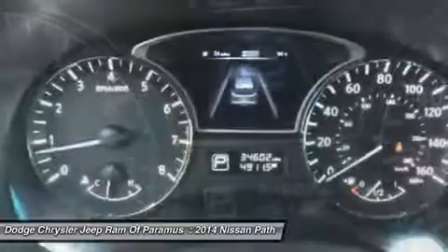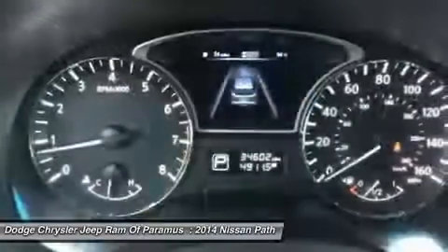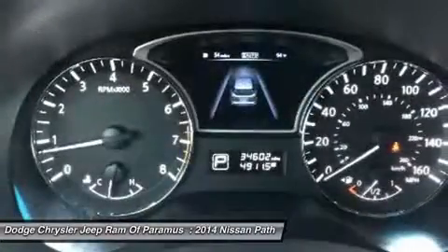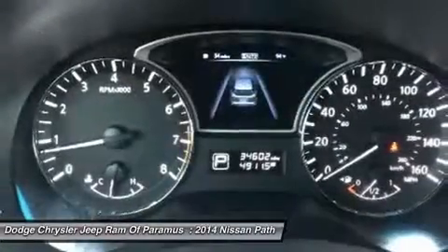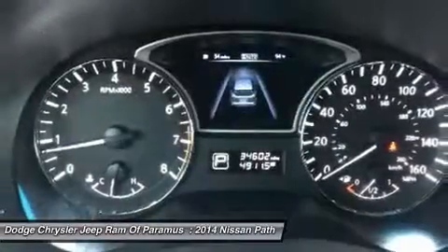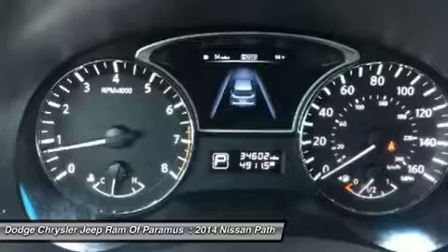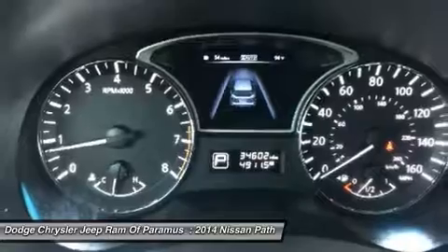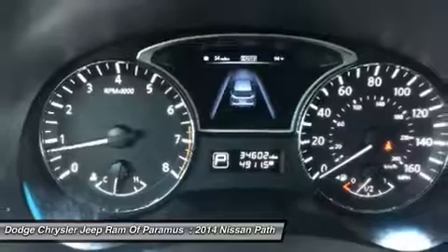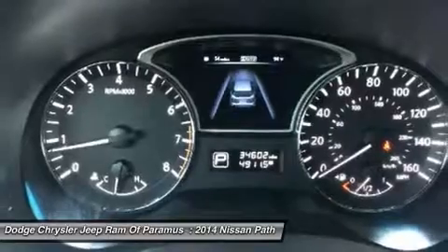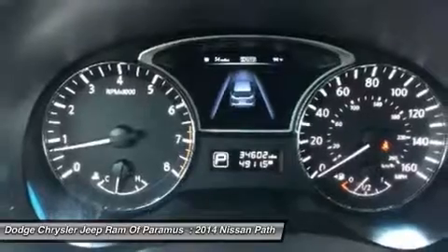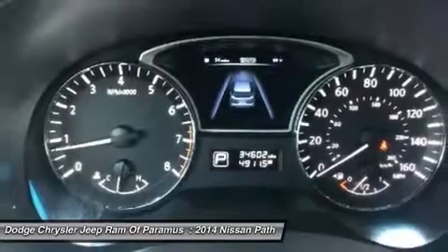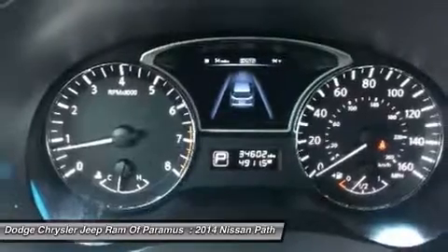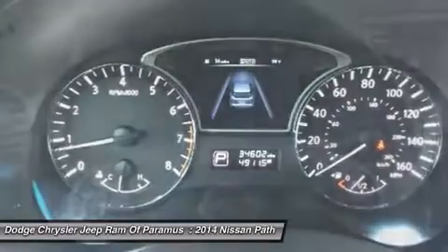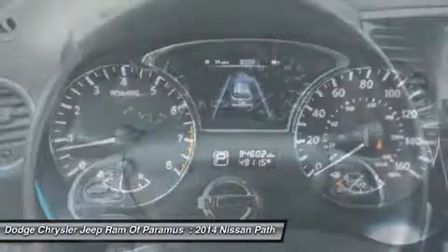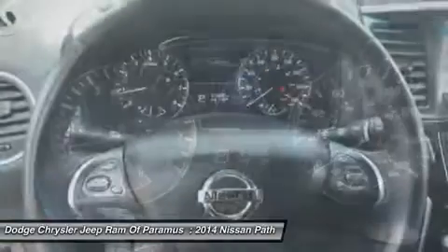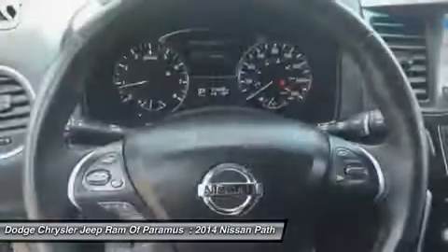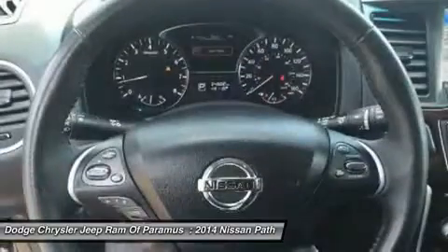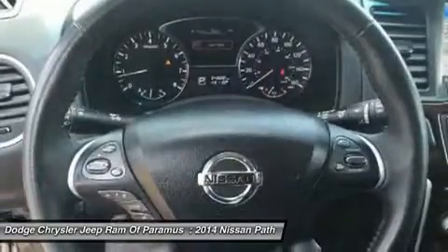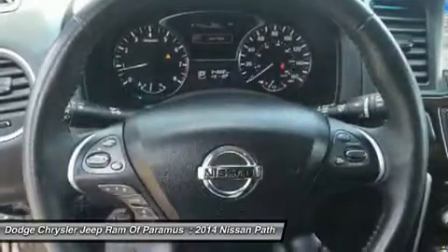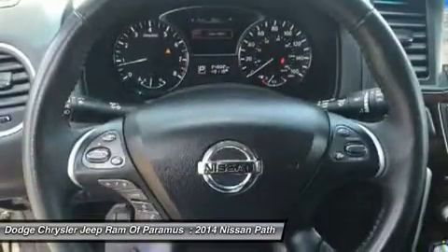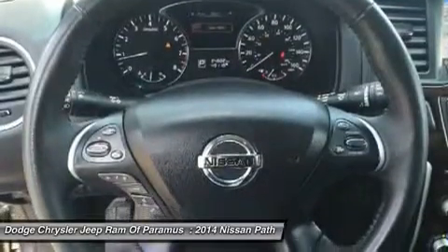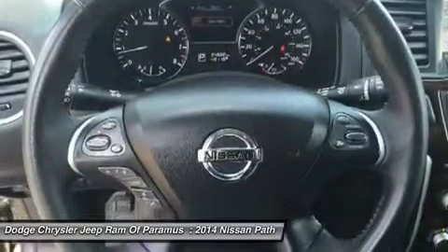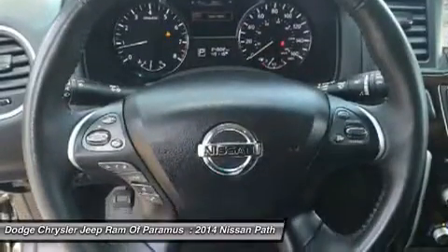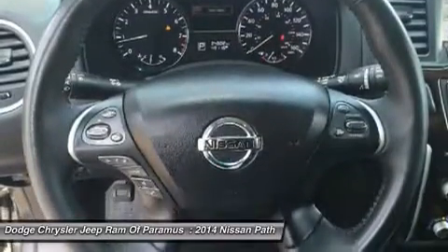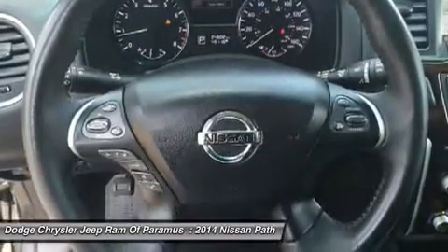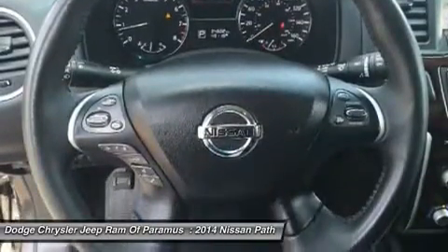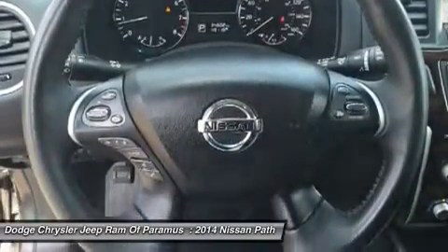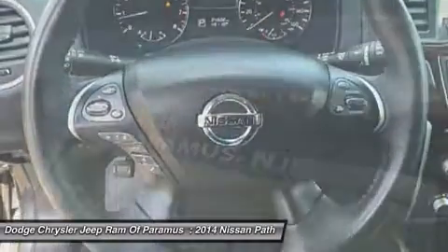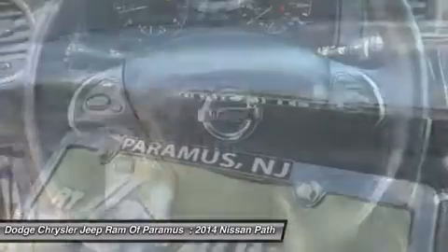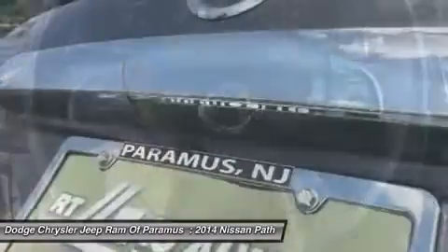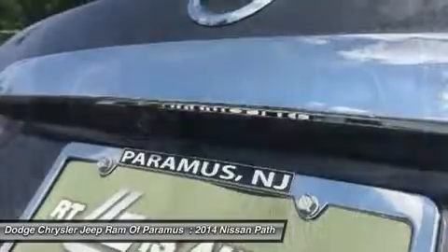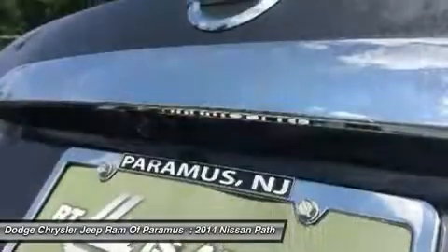Power lift gate, Bluetooth, leather-wrapped steering wheel, adjustable steering wheel, power steering.